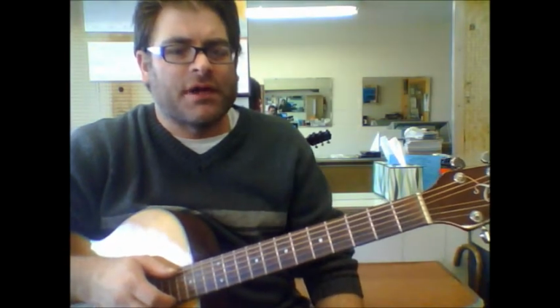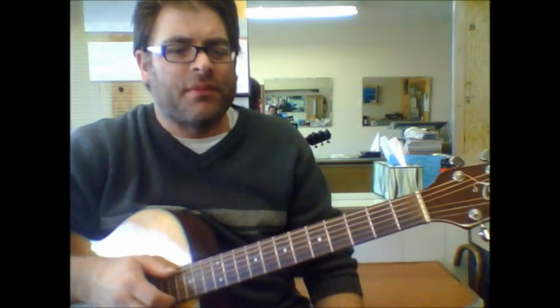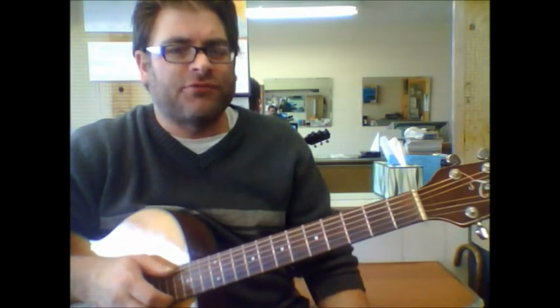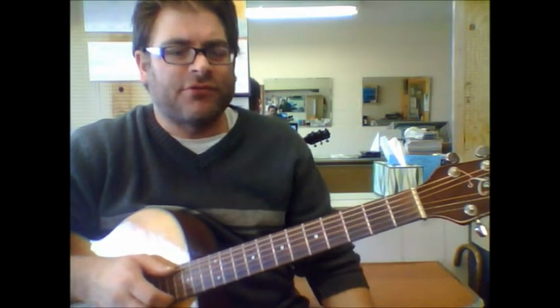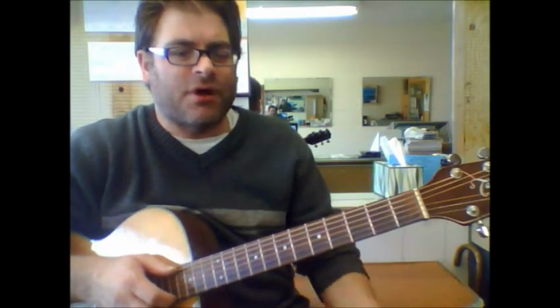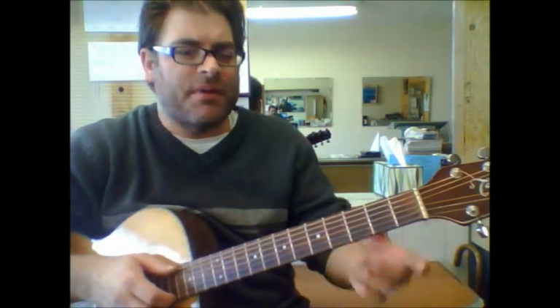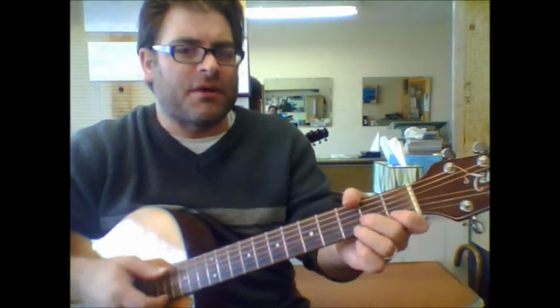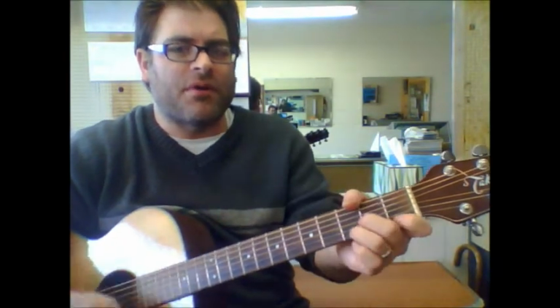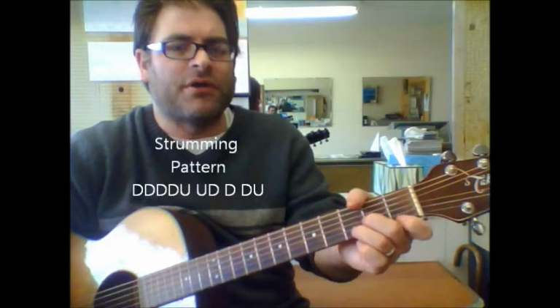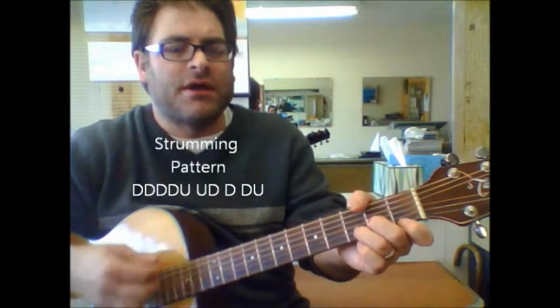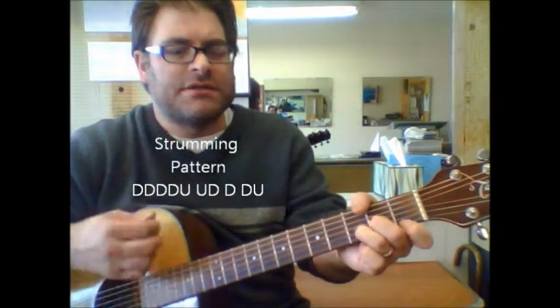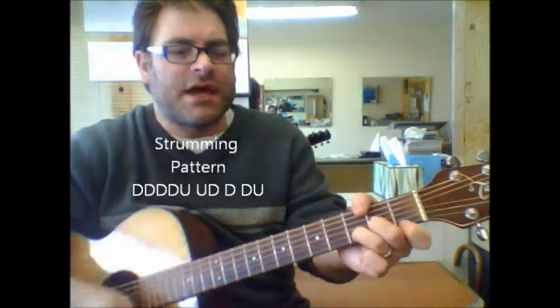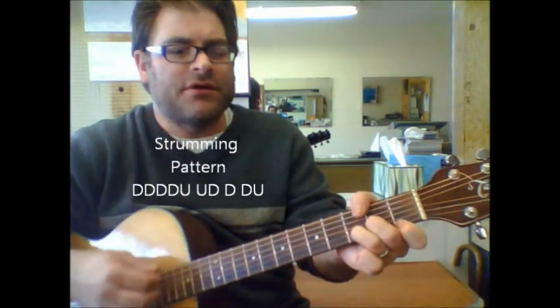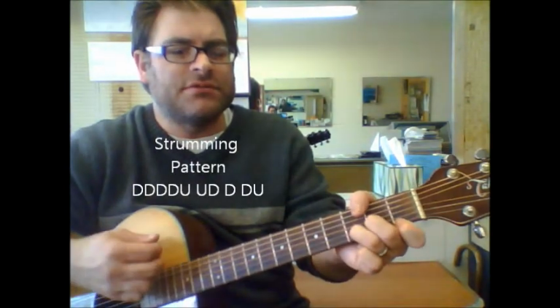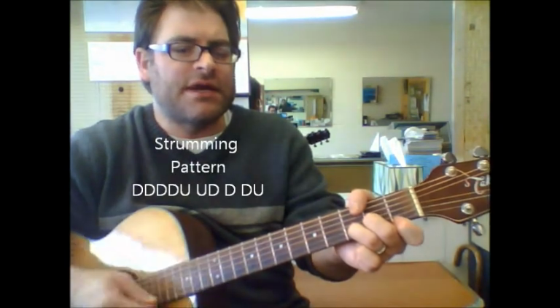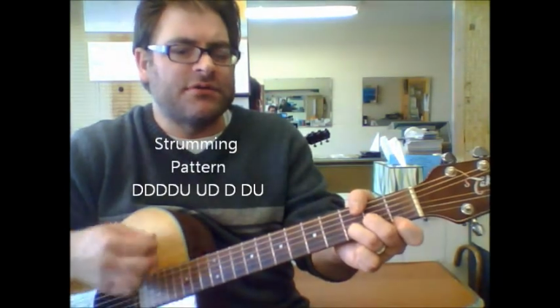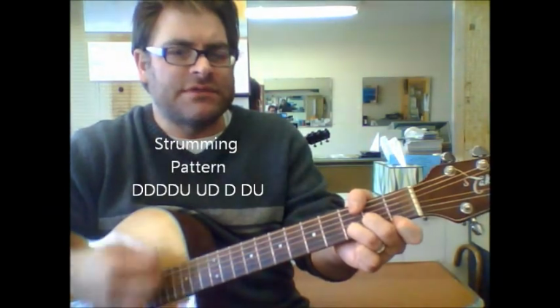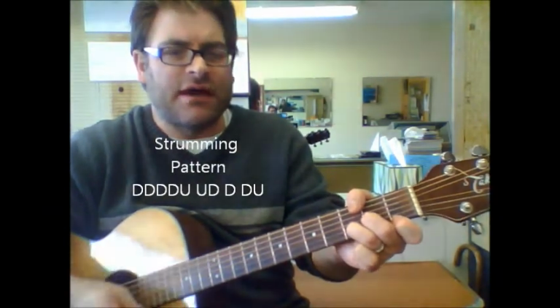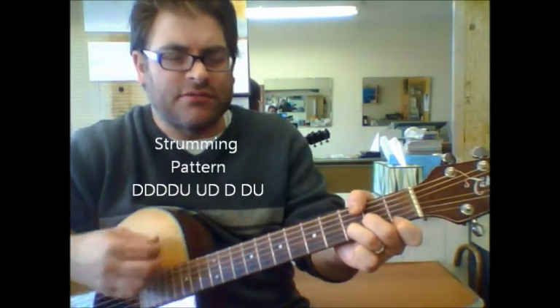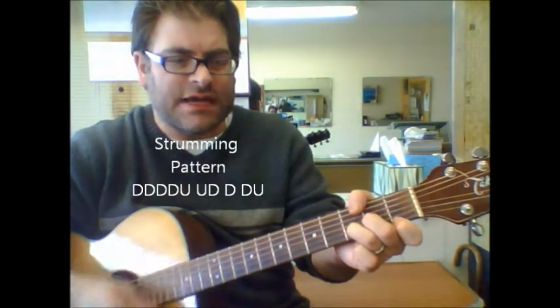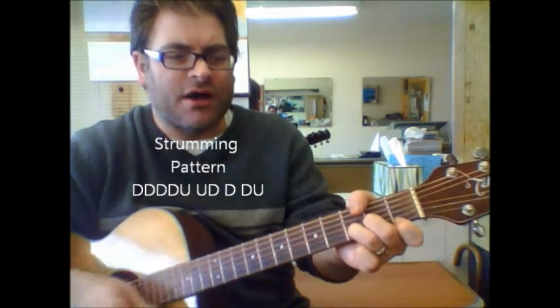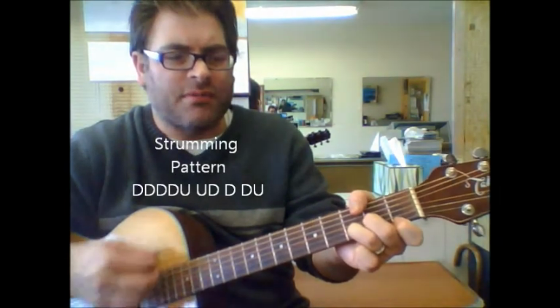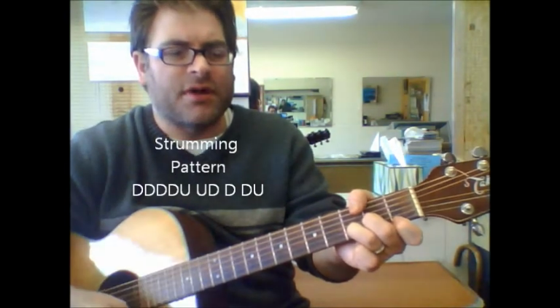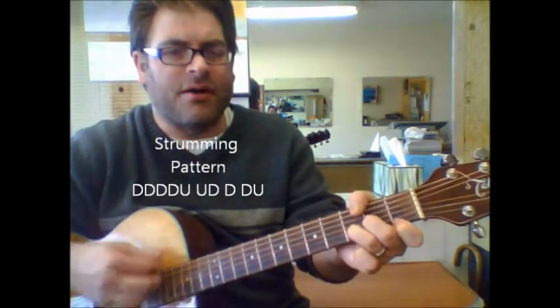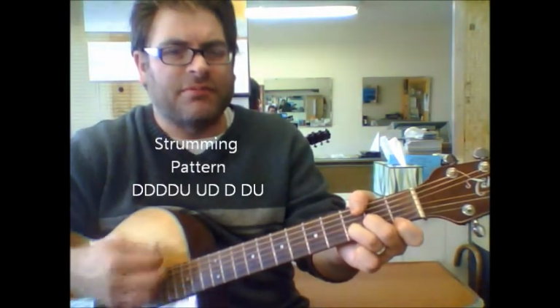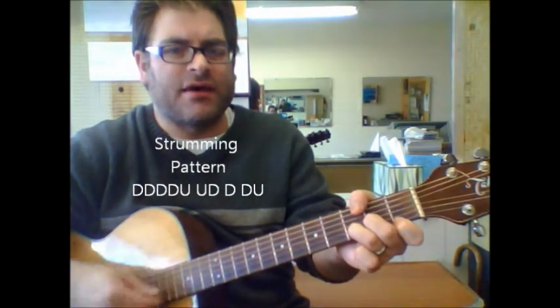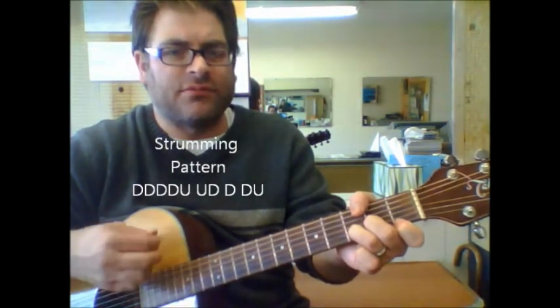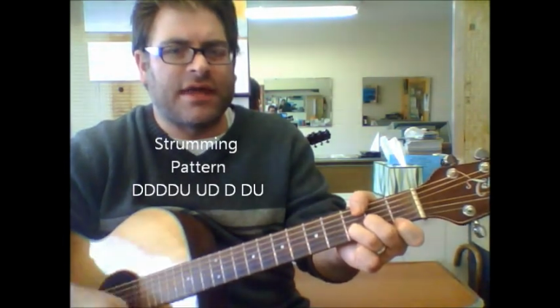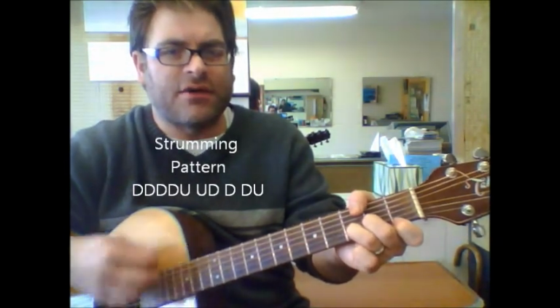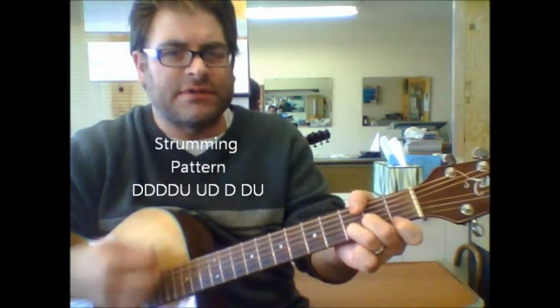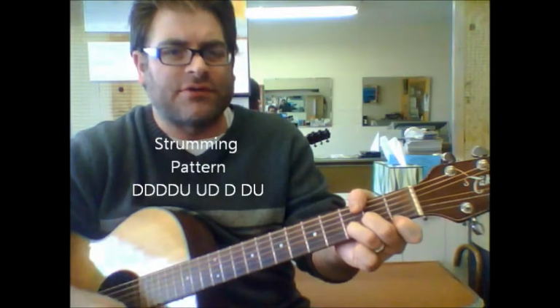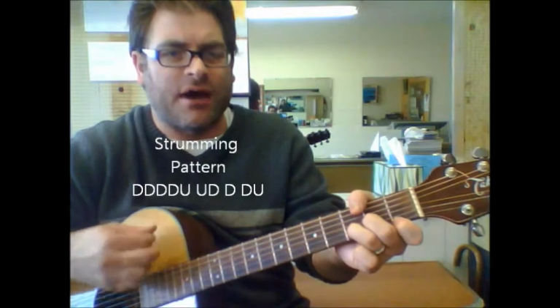As far as the strumming pattern, I'm going down, down, down, down, up, up, down, down, down, down, up.